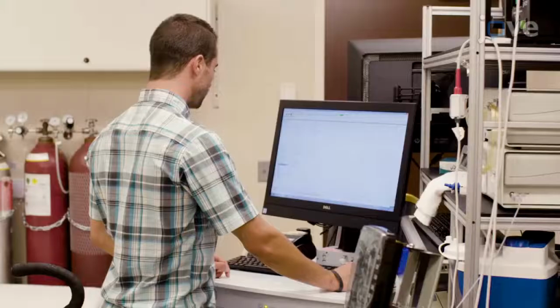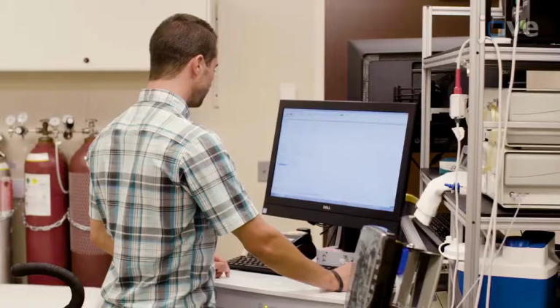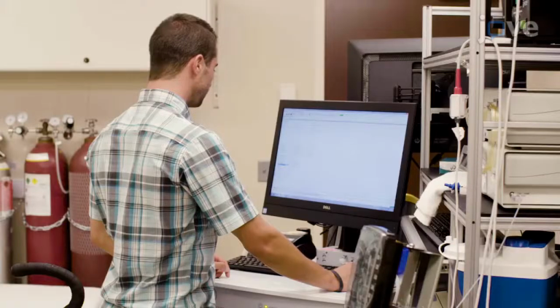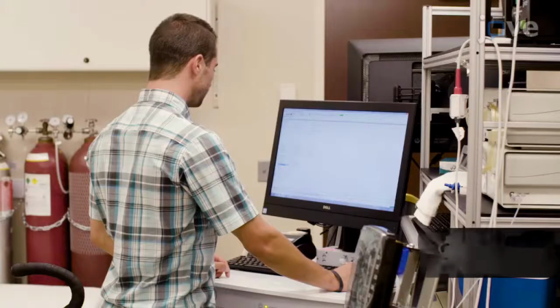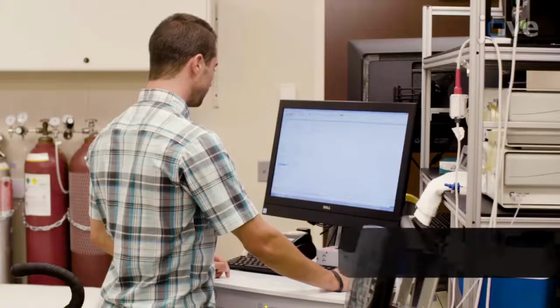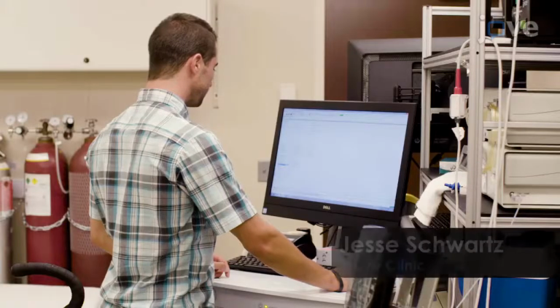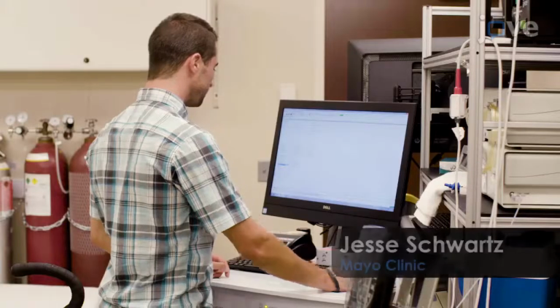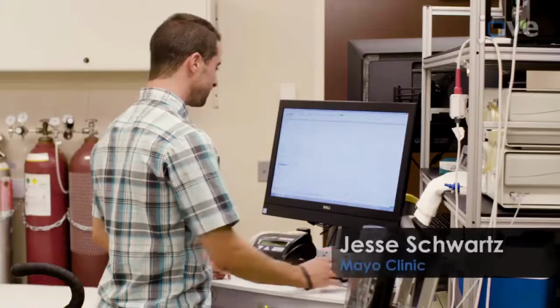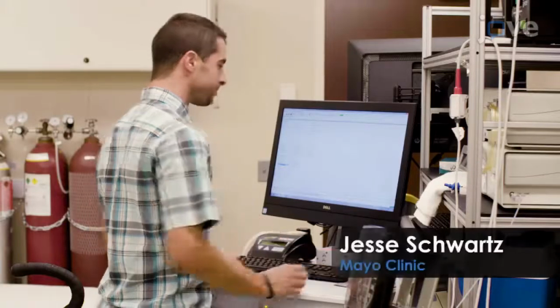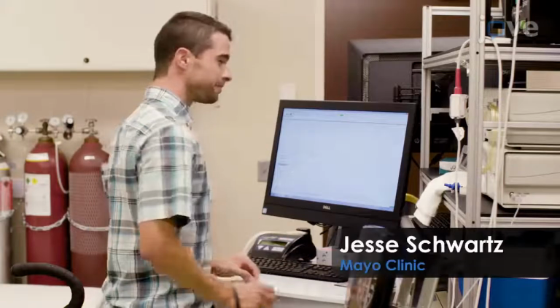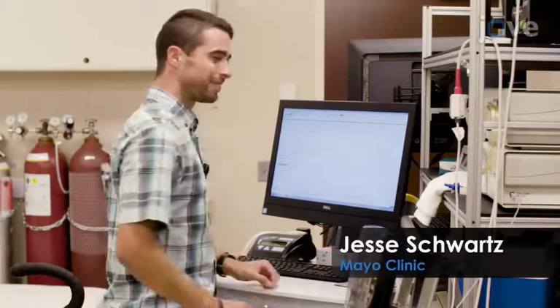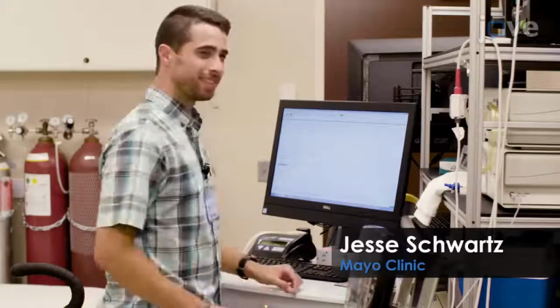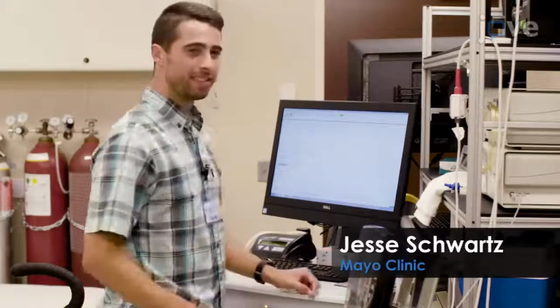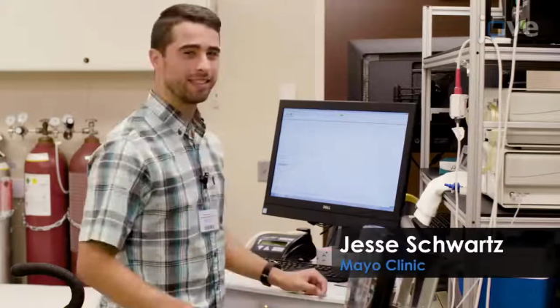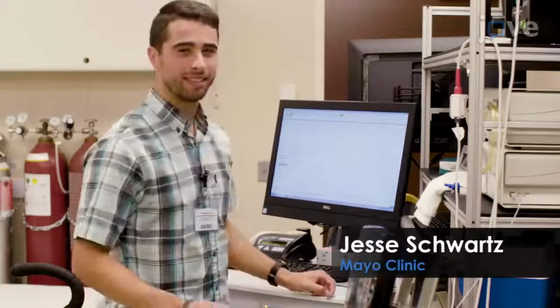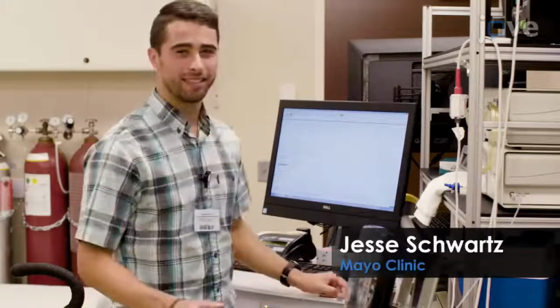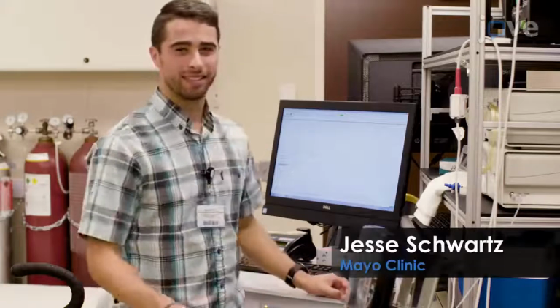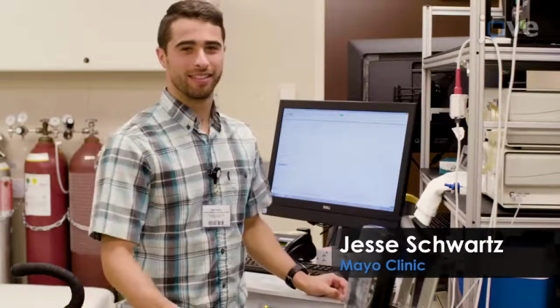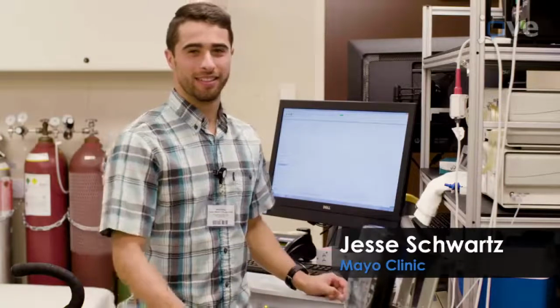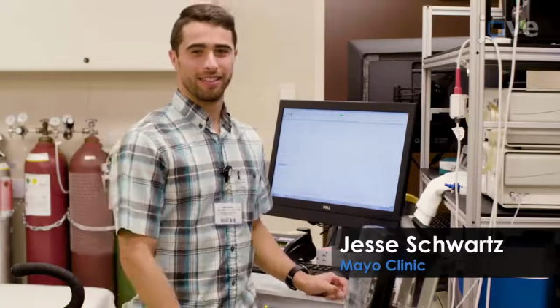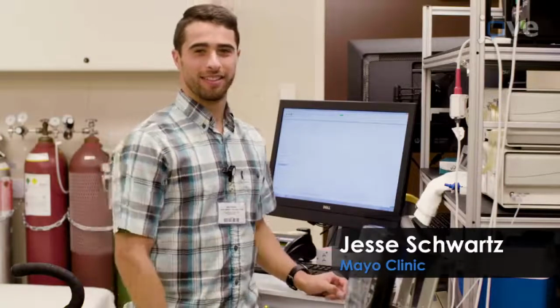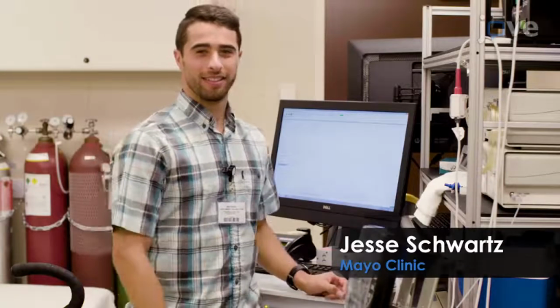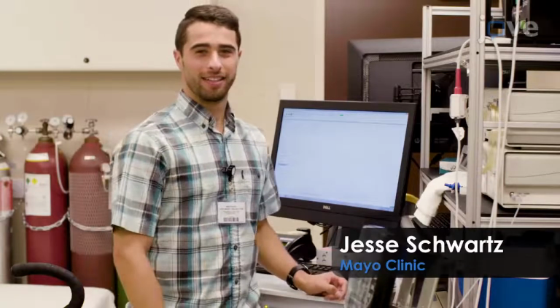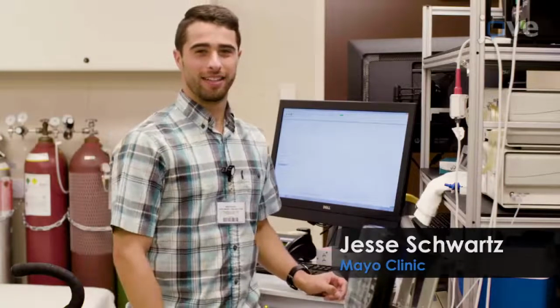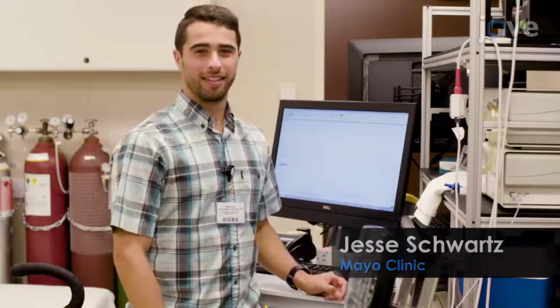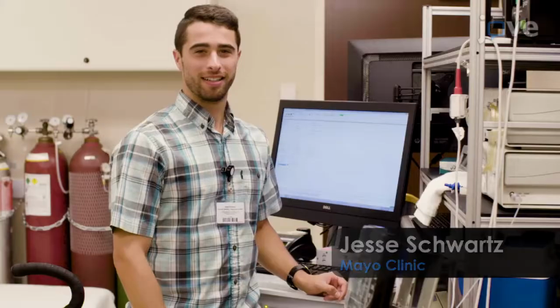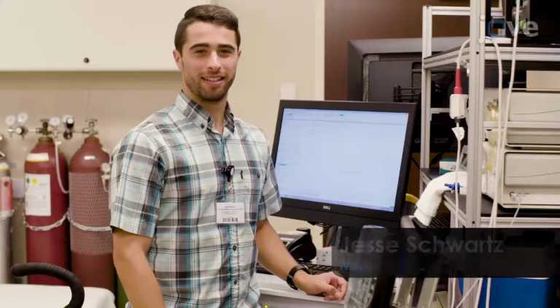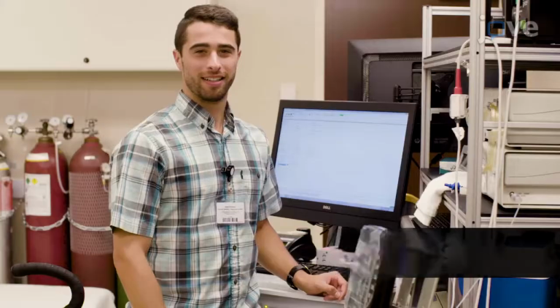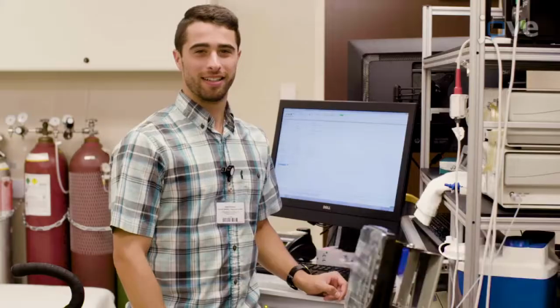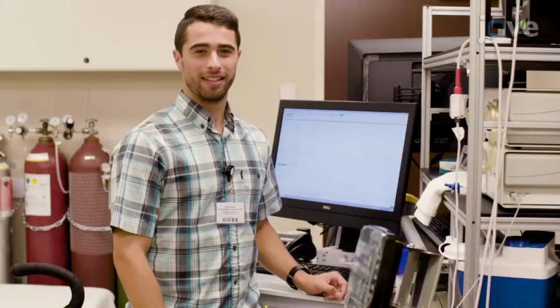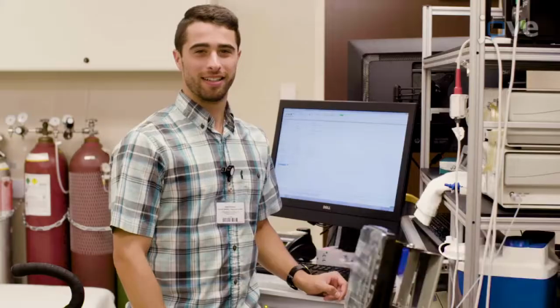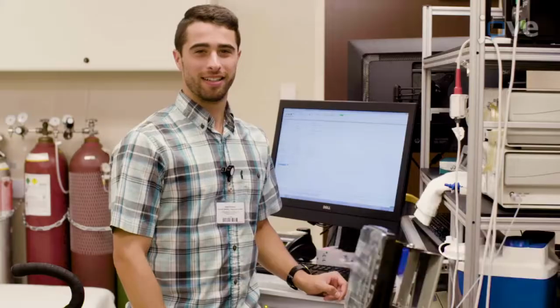Demonstrating the procedure will be Jesse Schwartz, a technician in the Cardiopulmonary and Performance Laboratory.